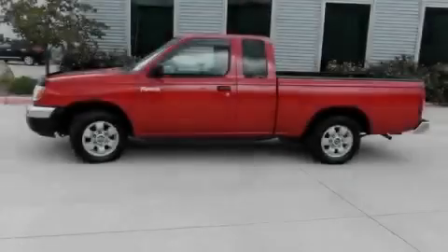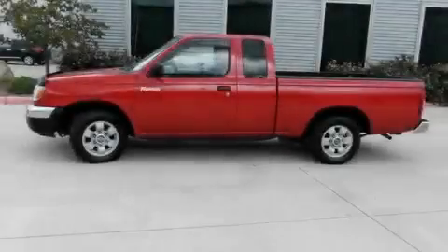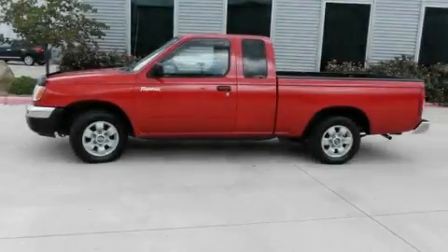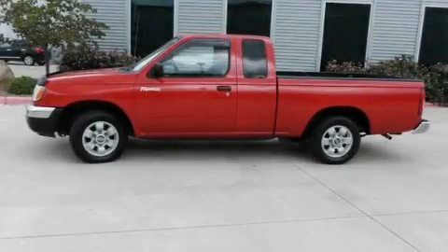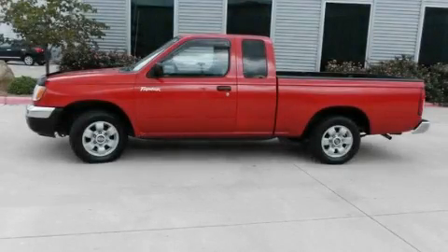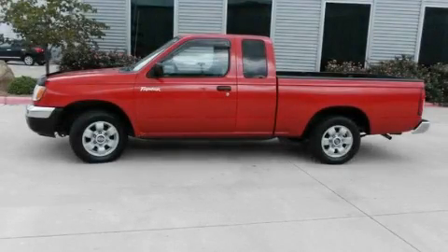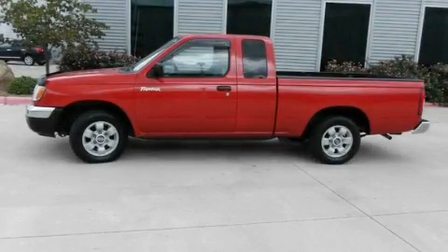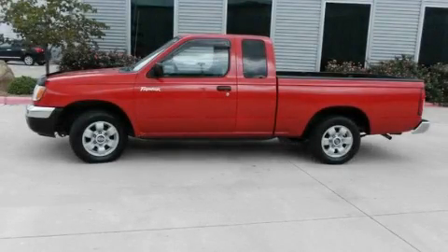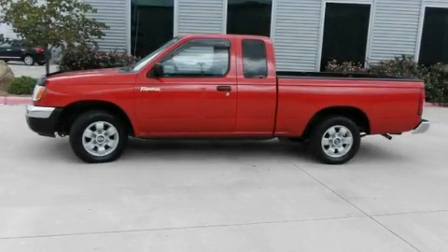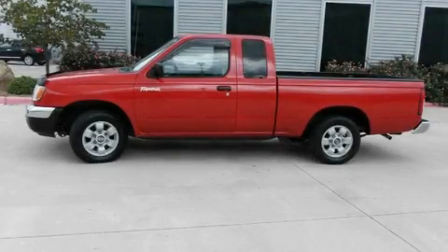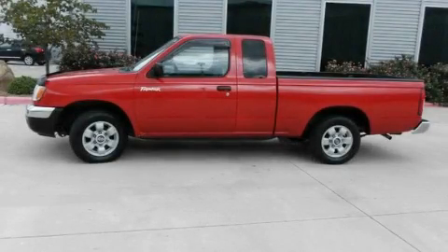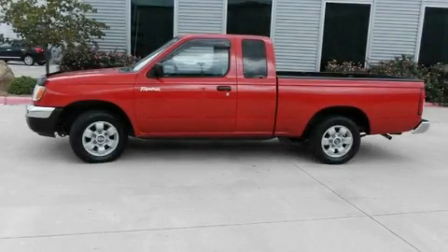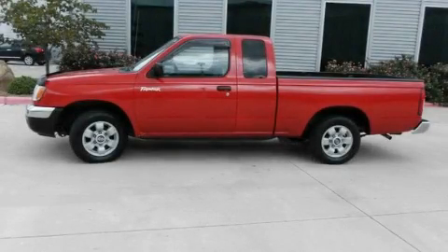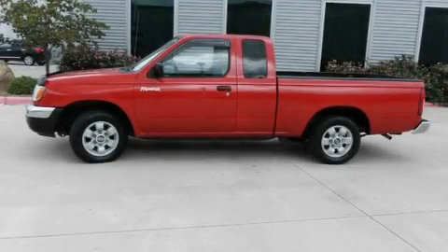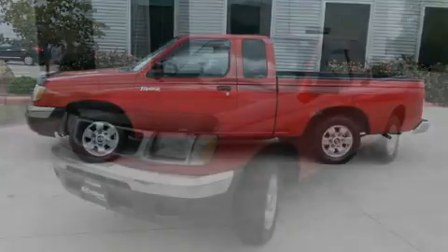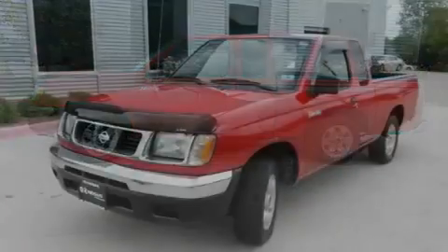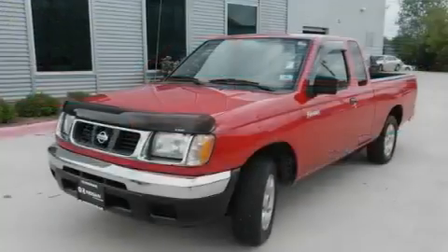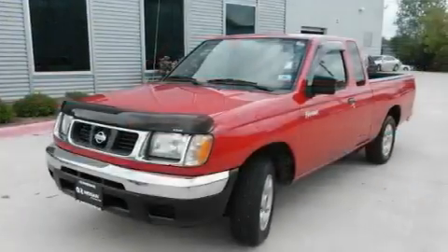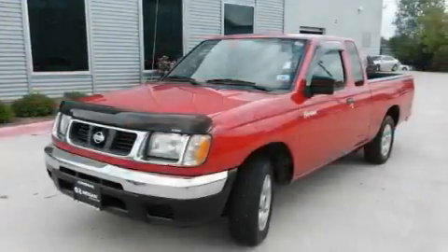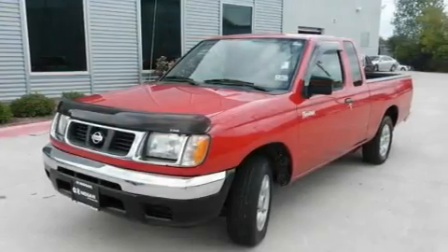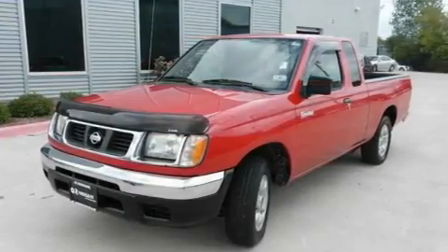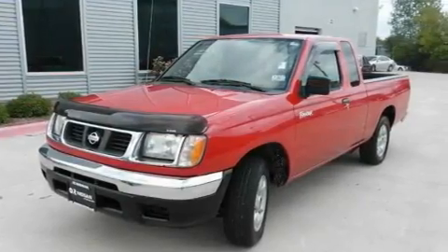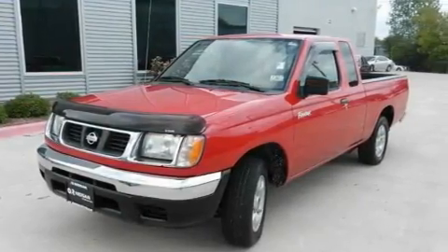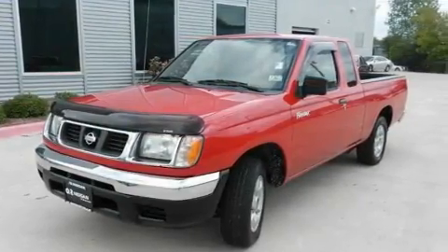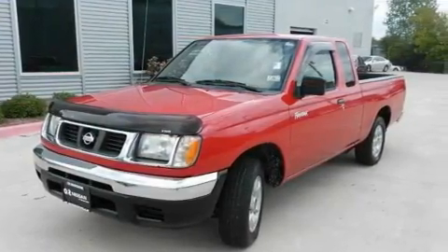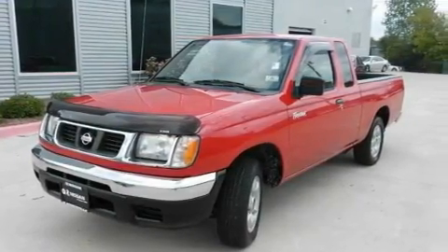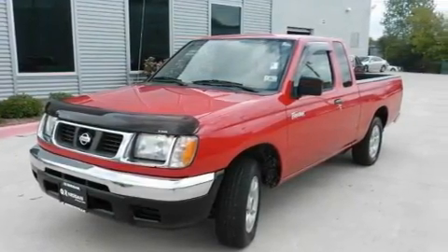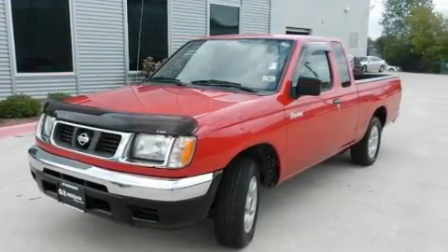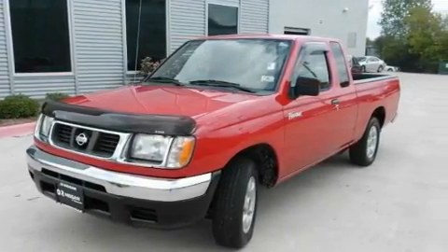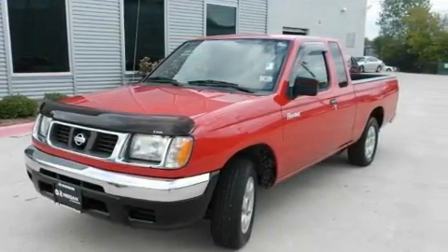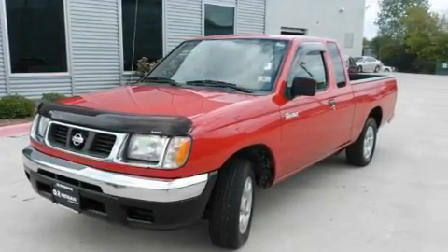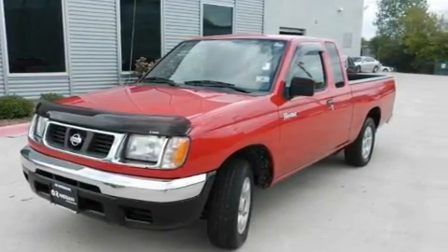This is a 1999 Nissan Frontier. Whether hauling, commuting, or towing, this truck is the right one for you.